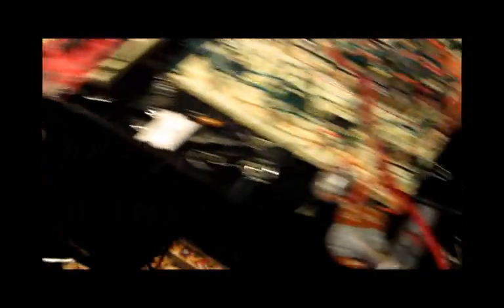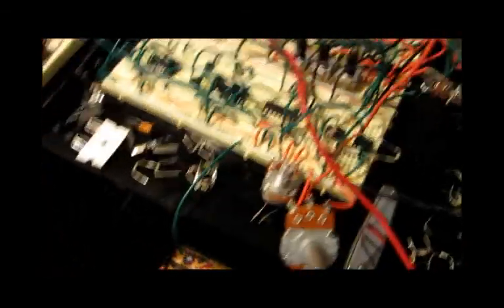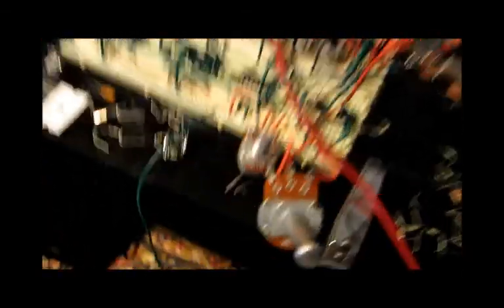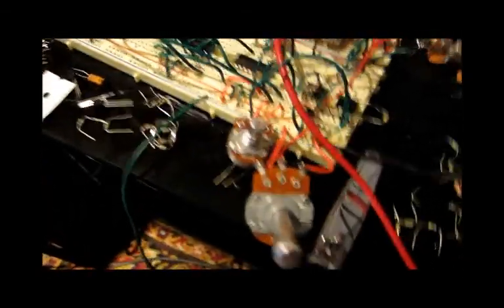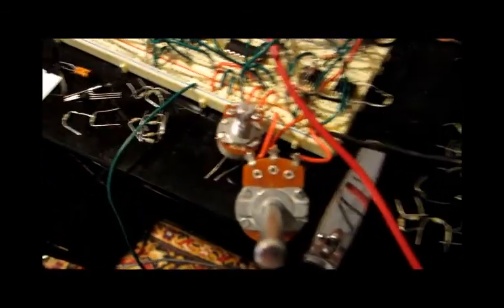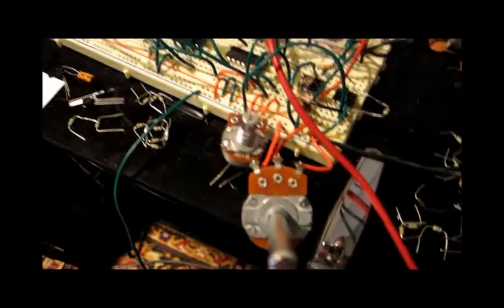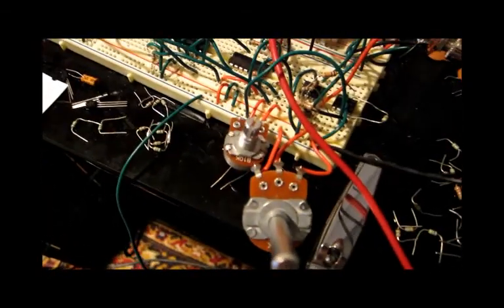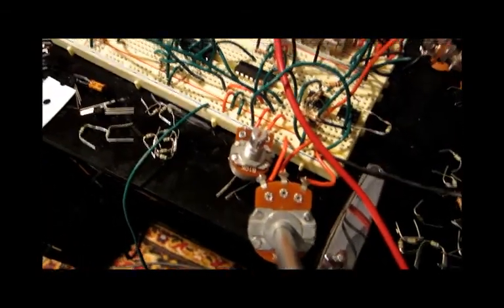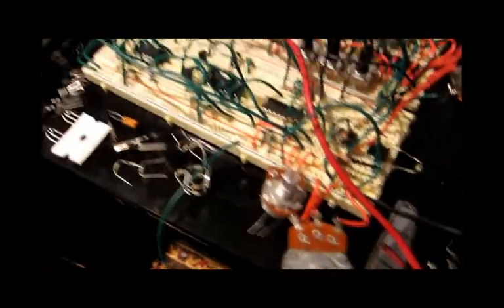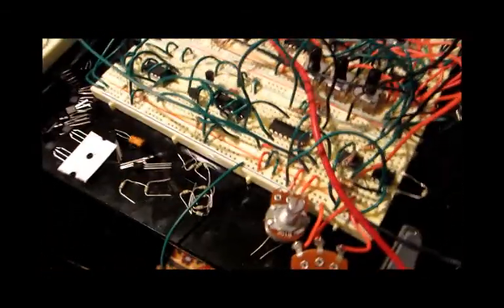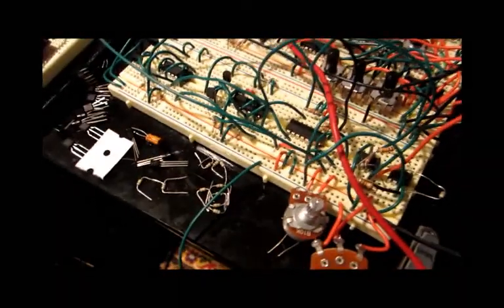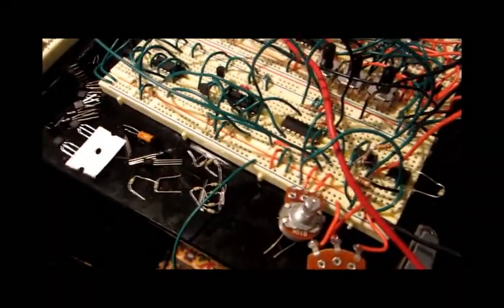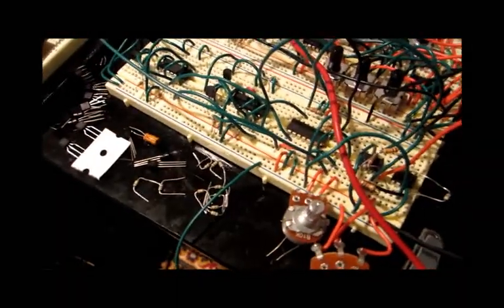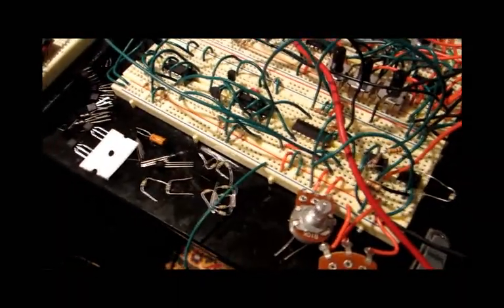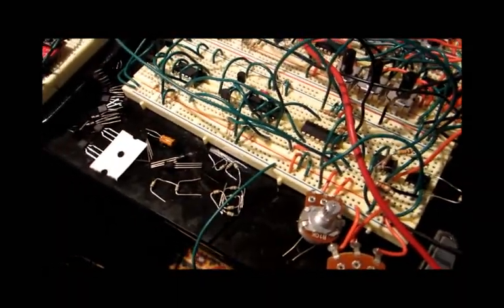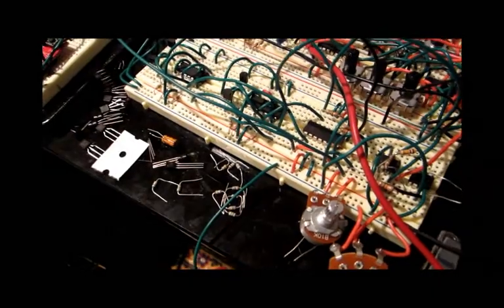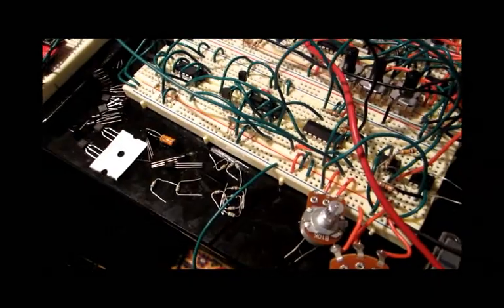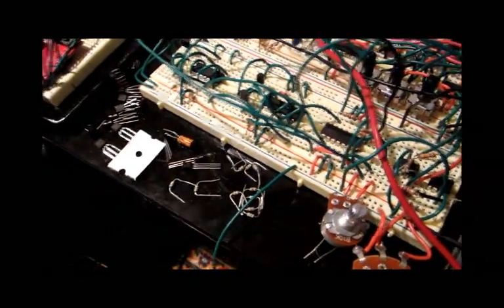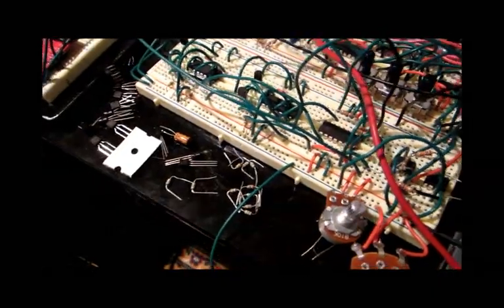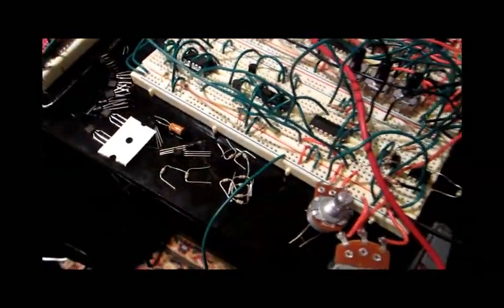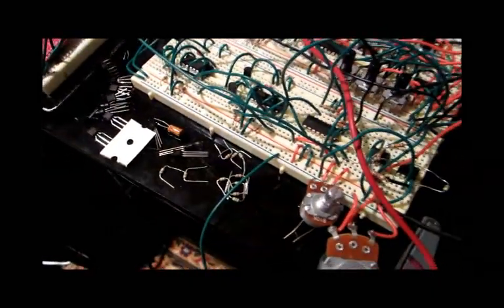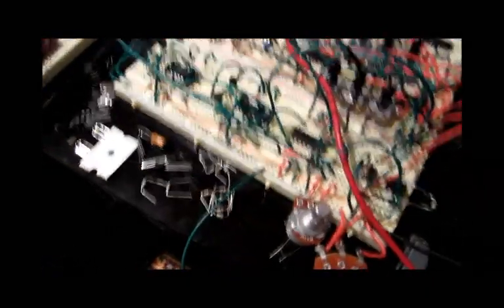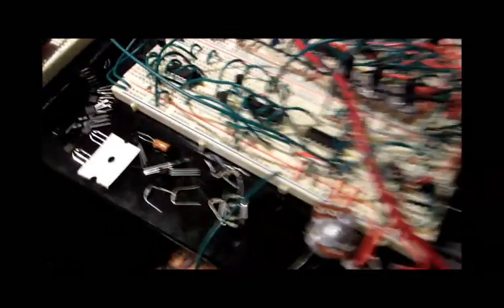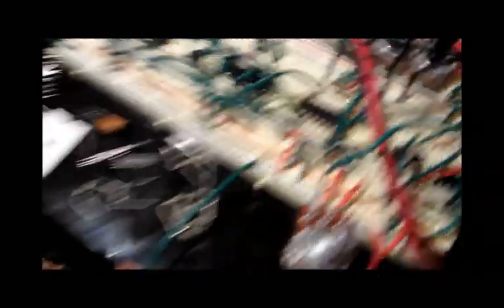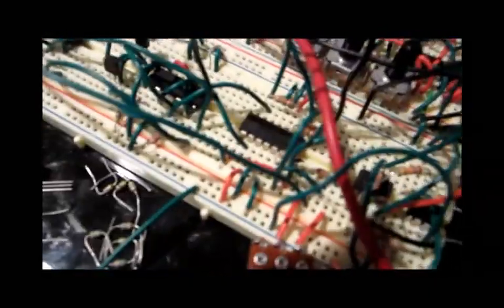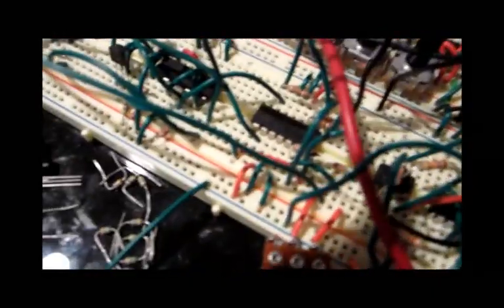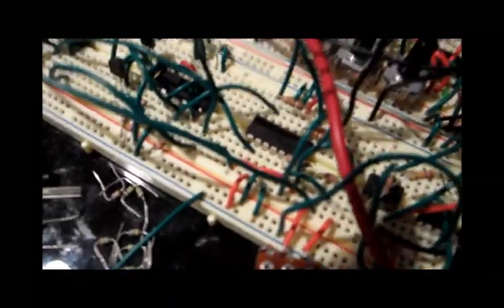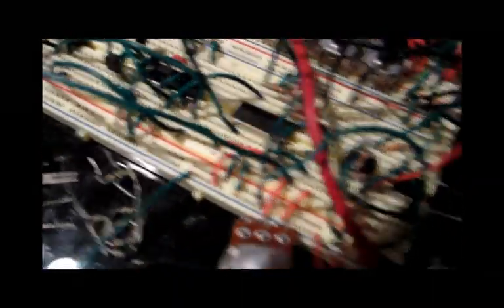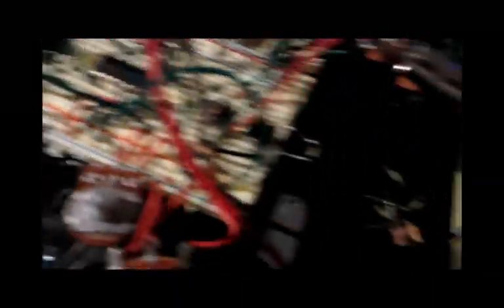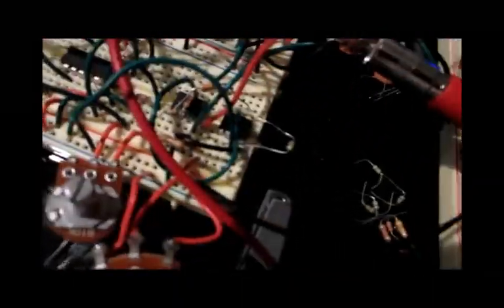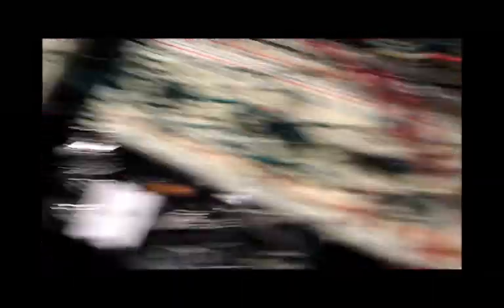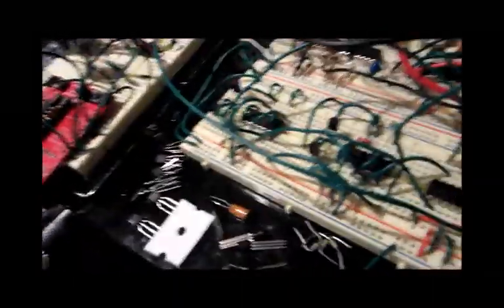That was just a low pass. It does a high pass and a band pass too, but anyway, it's pretty crazy — no capacitors. Look, ma.